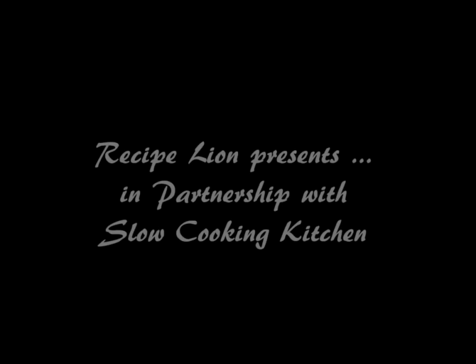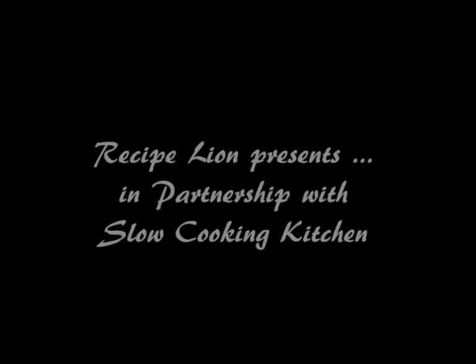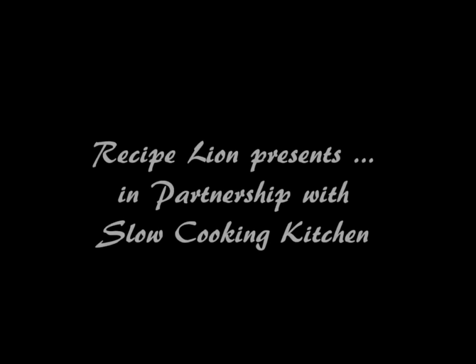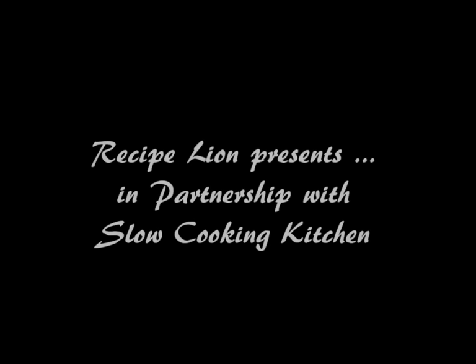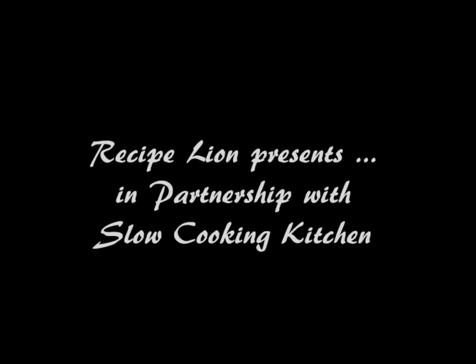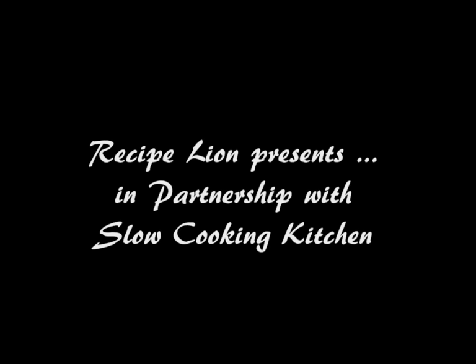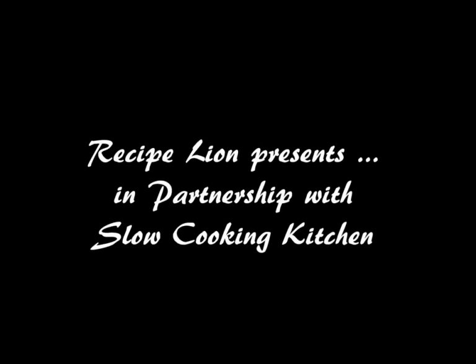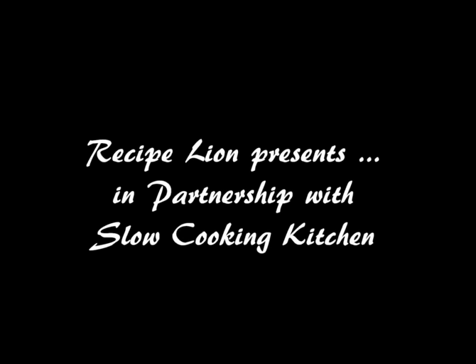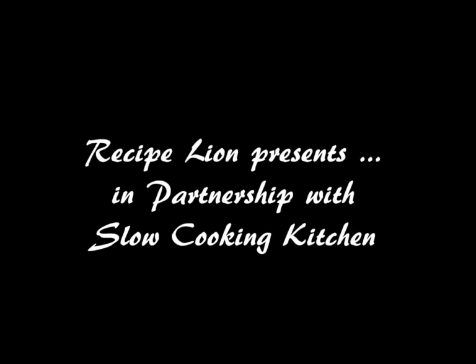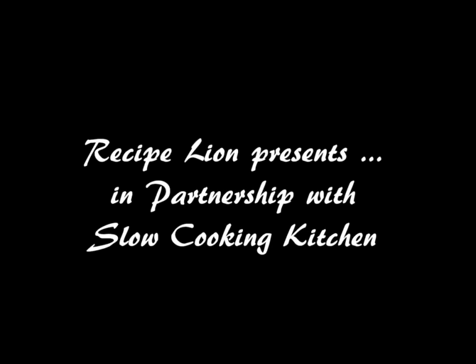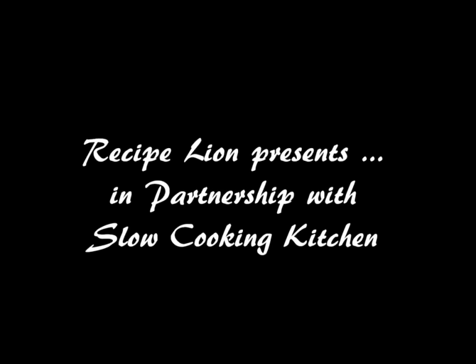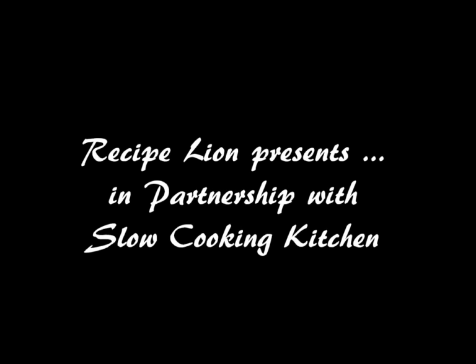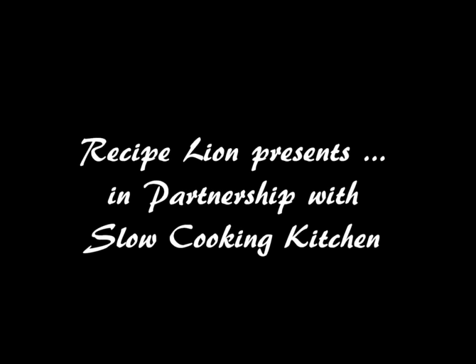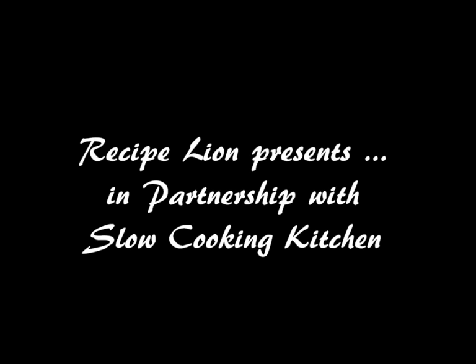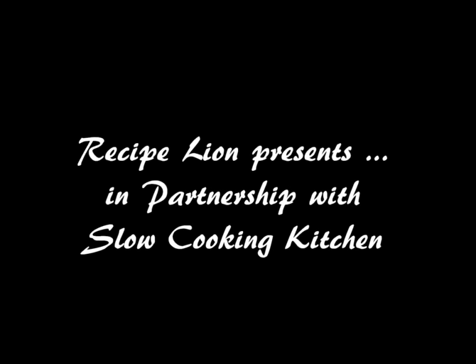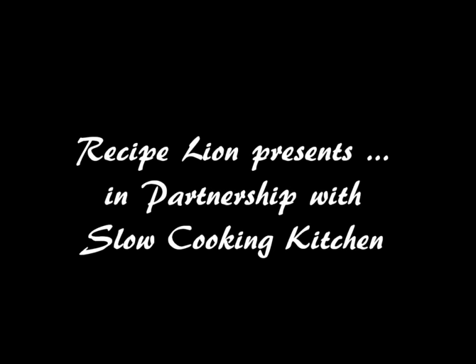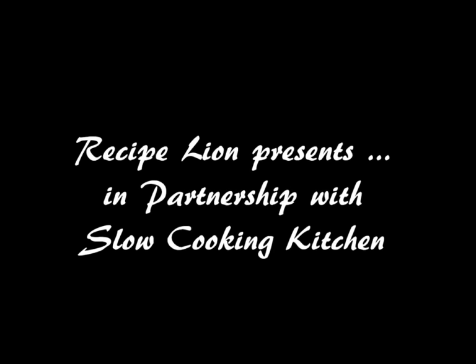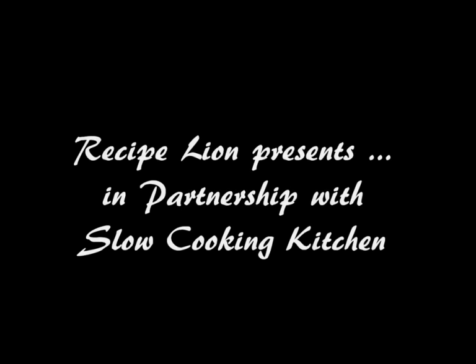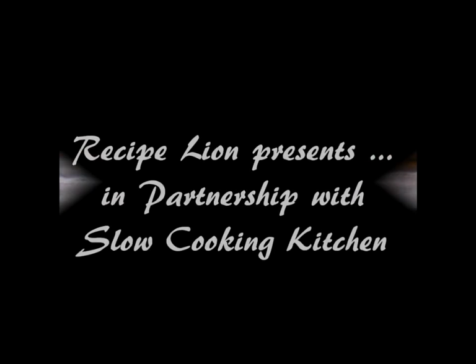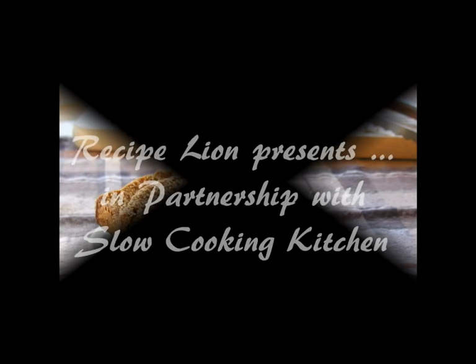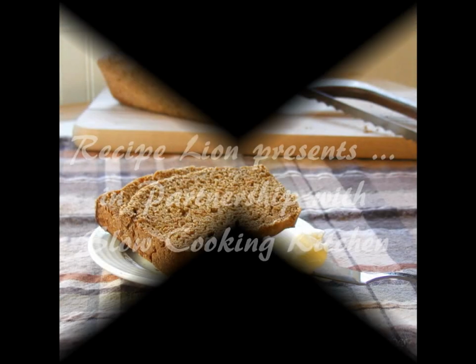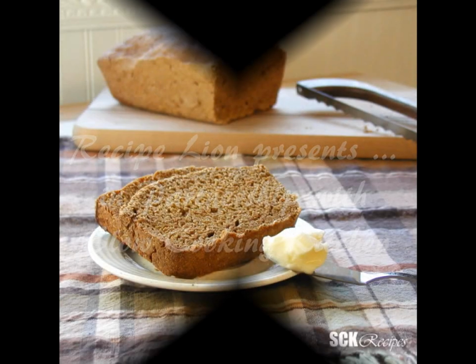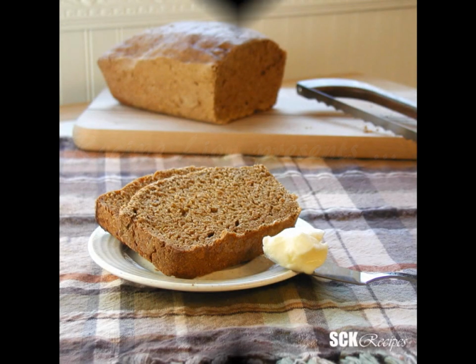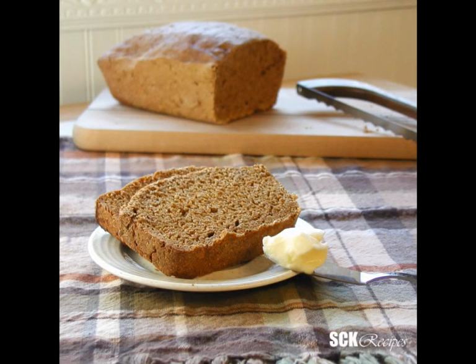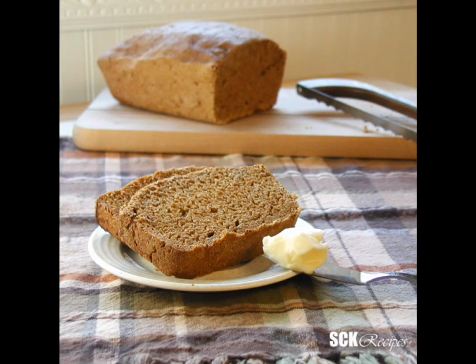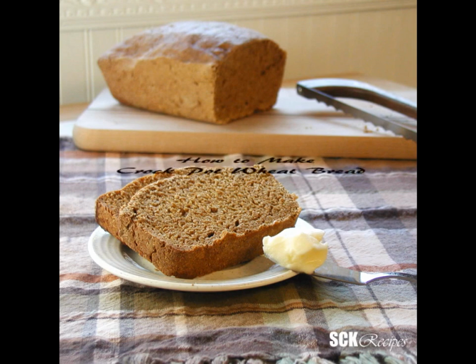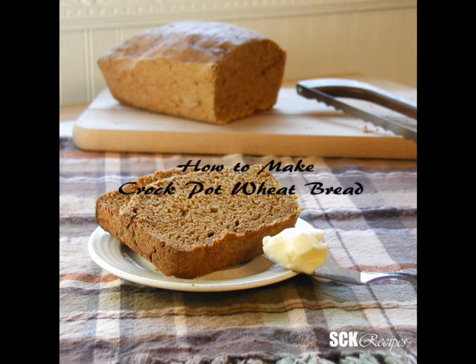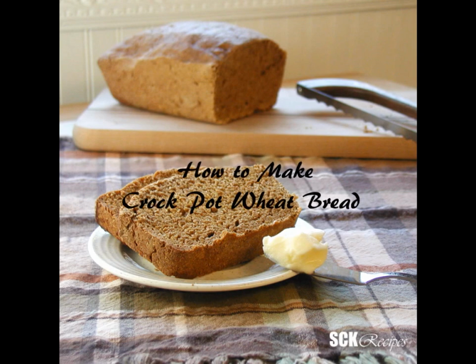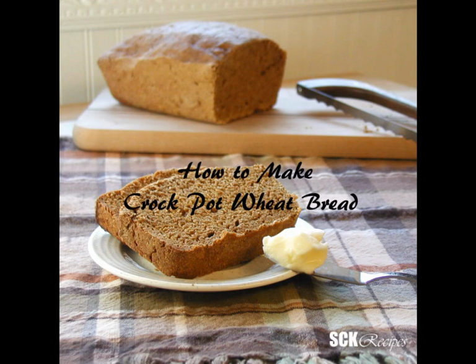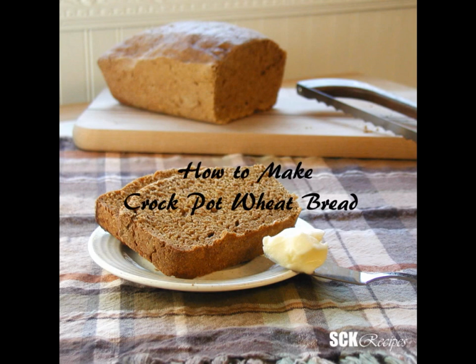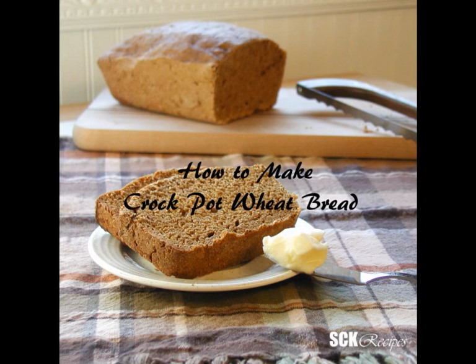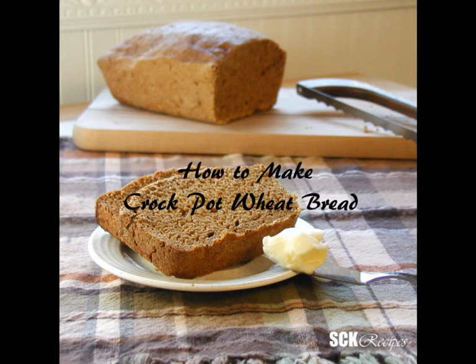Recipe Lion presents, in partnership with Slow Cooking Kitchen, How to Make Crock-Pot Wheat Bread.